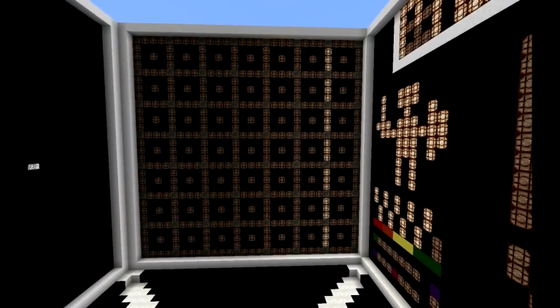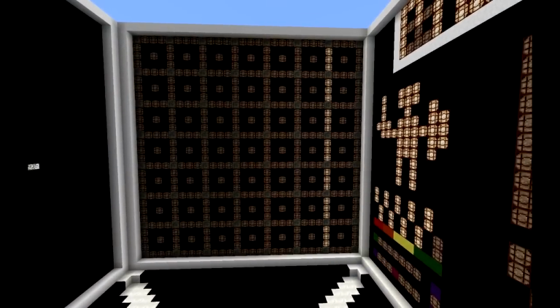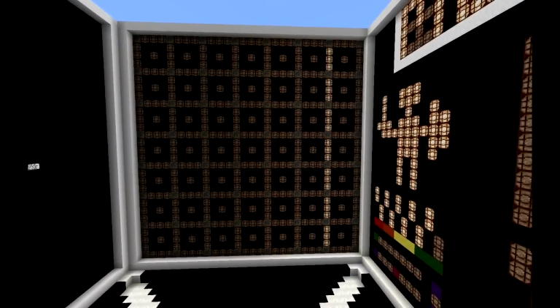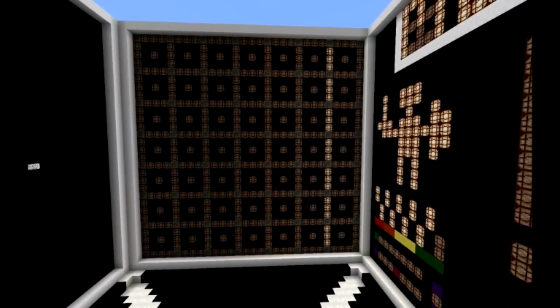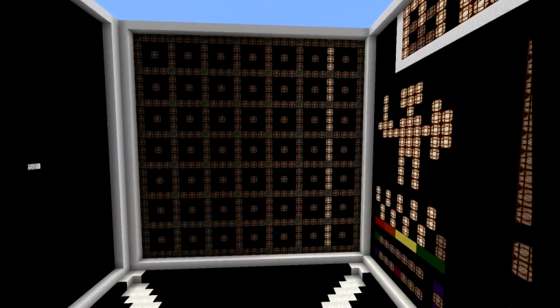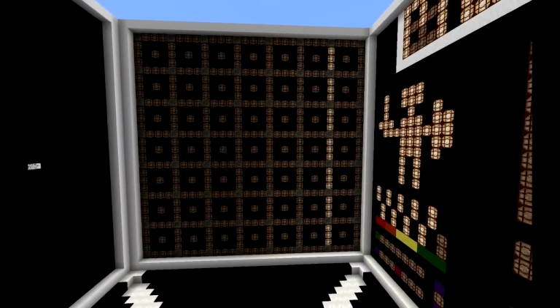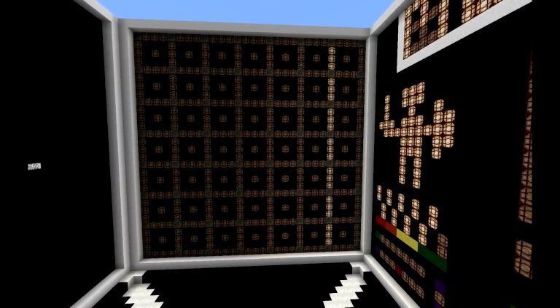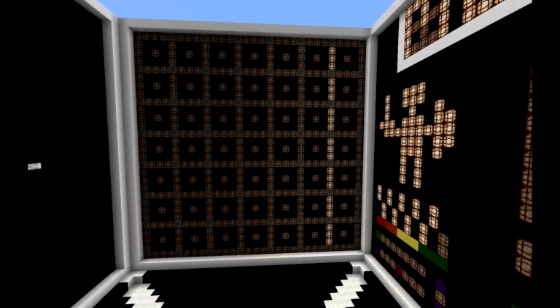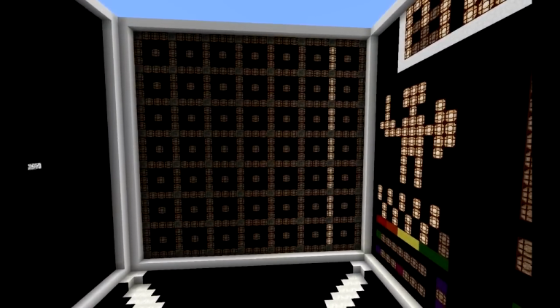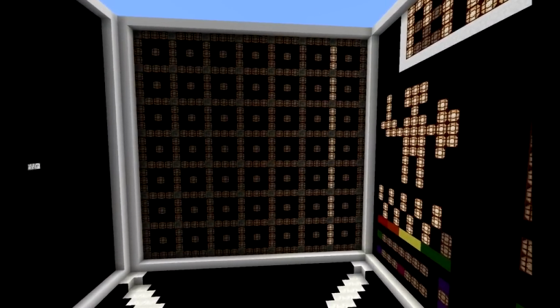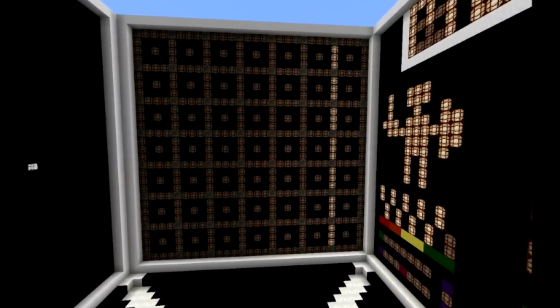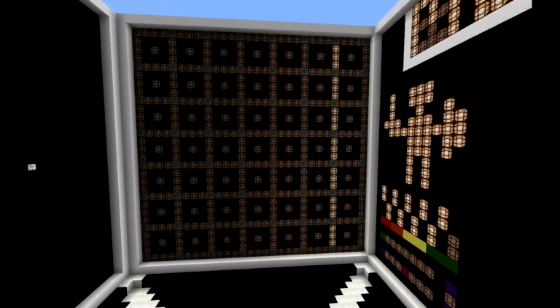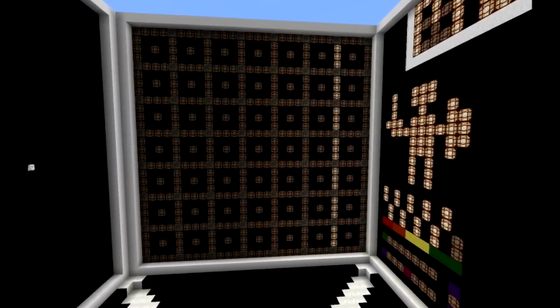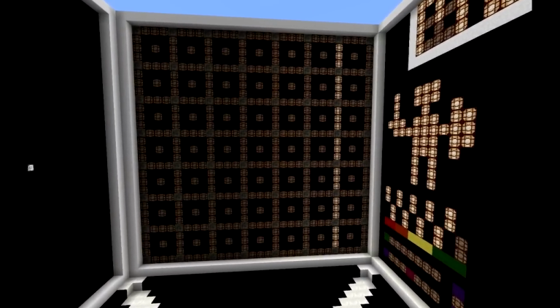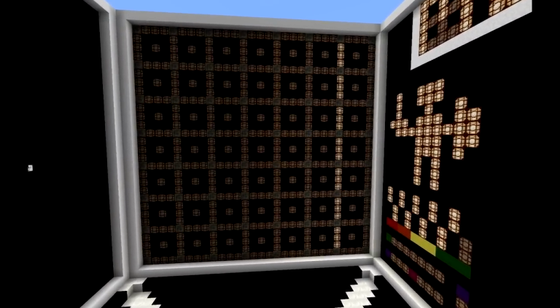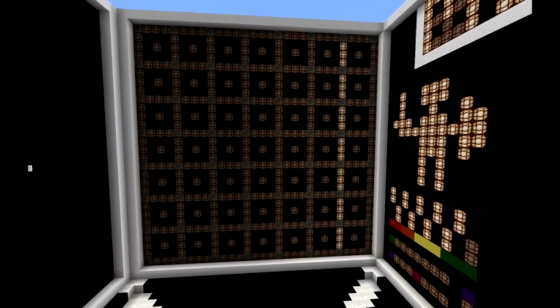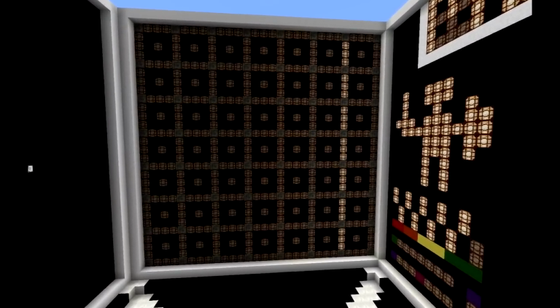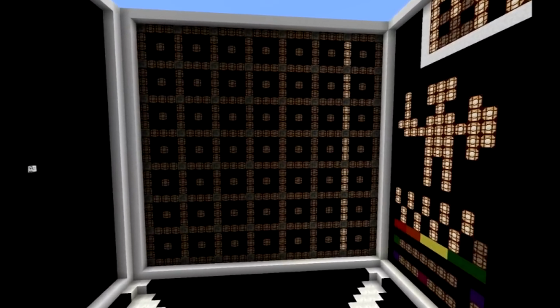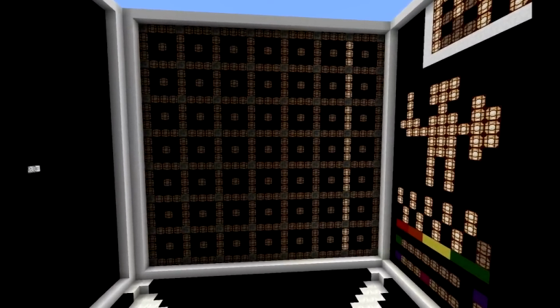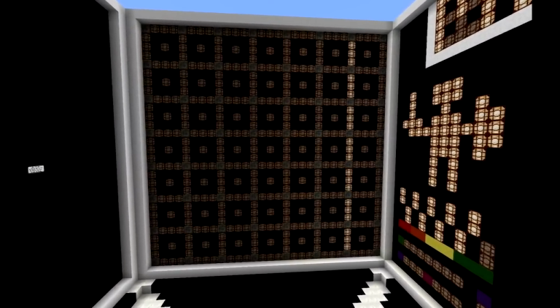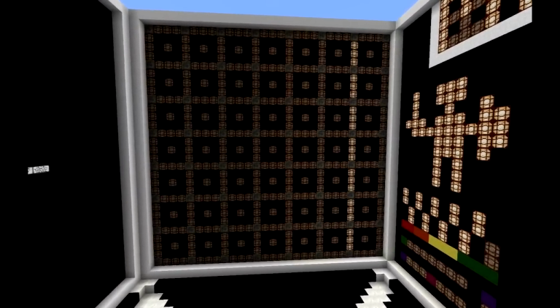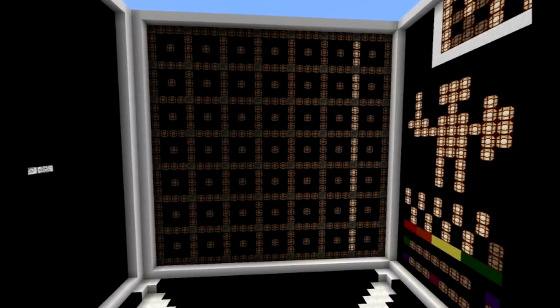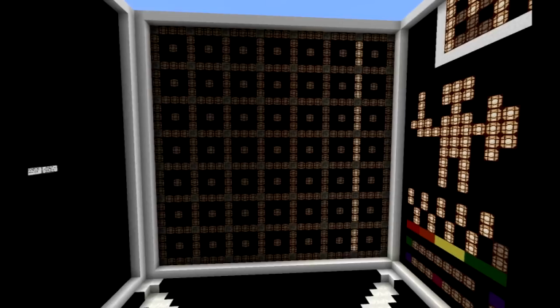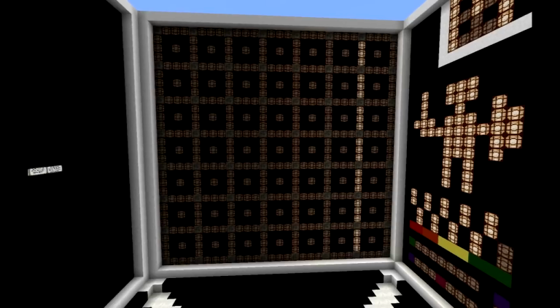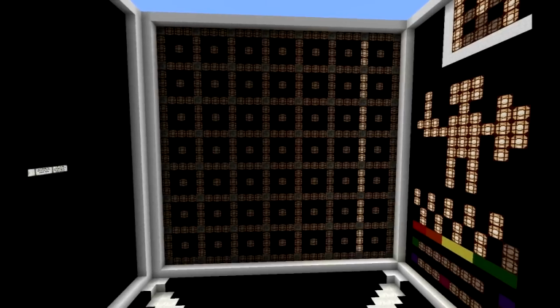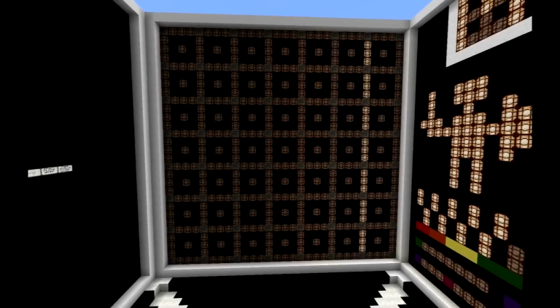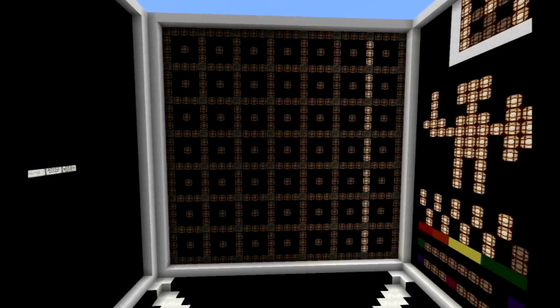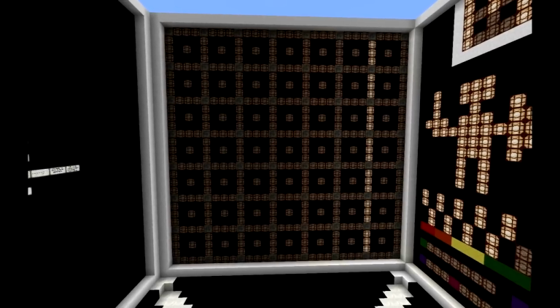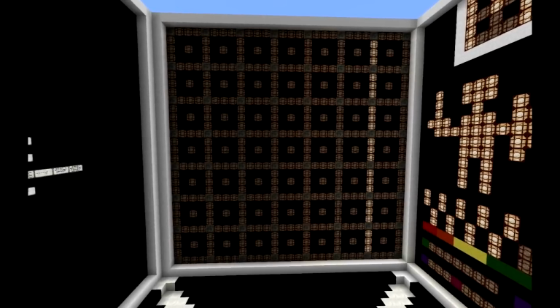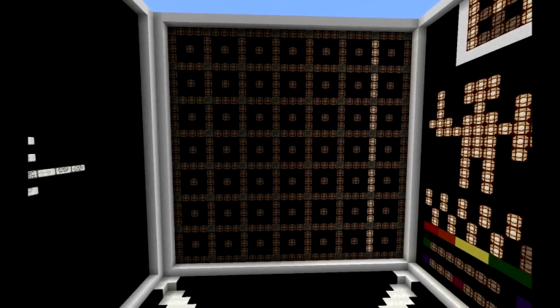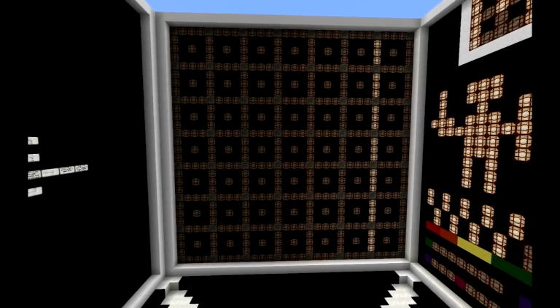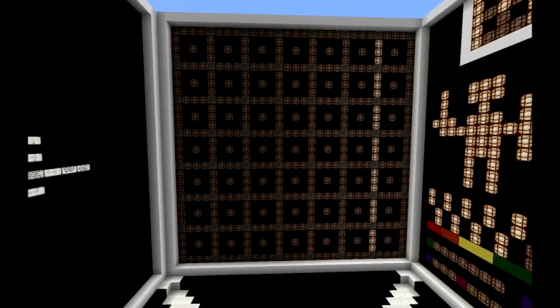Notice how it's on the right hand side though? The machine flips the coding around, so remember to keep that in mind.